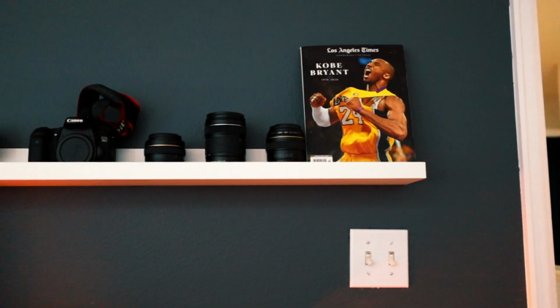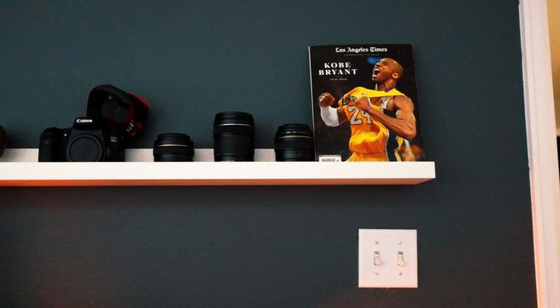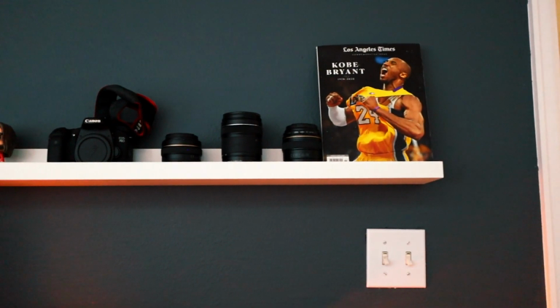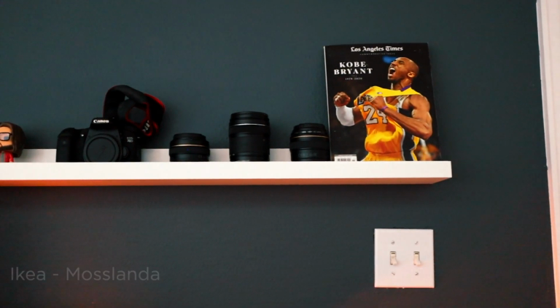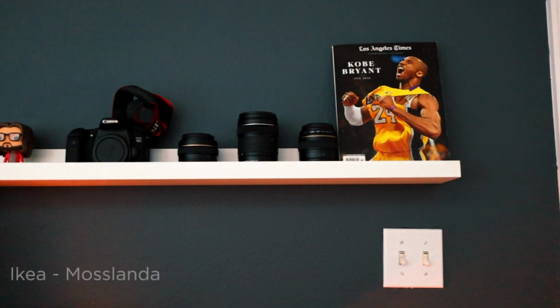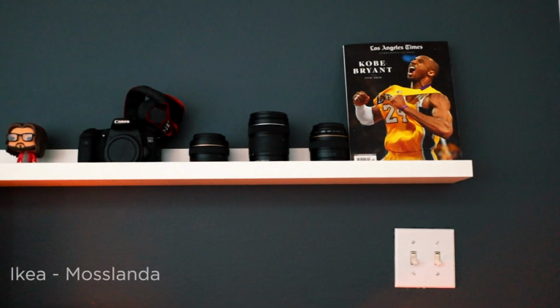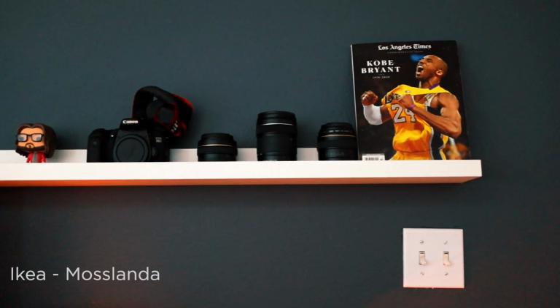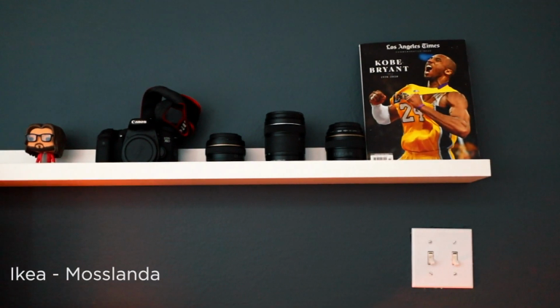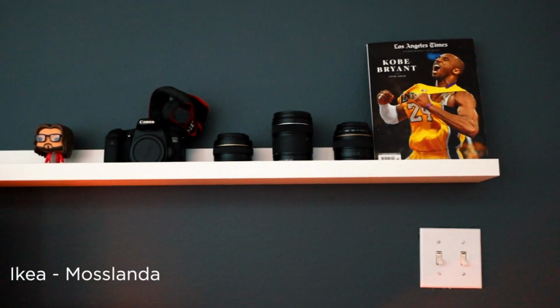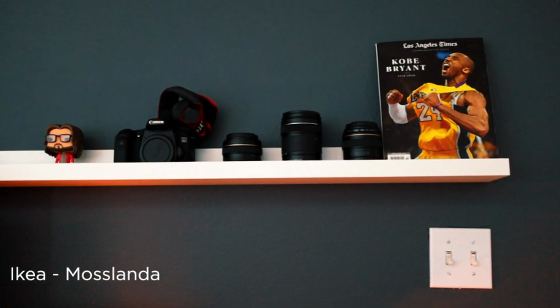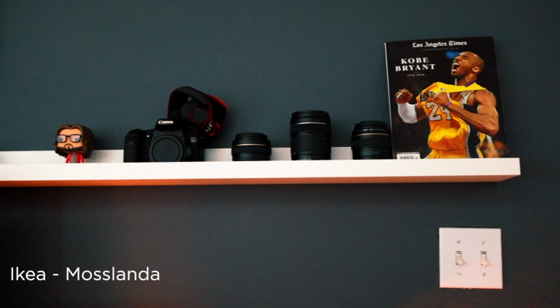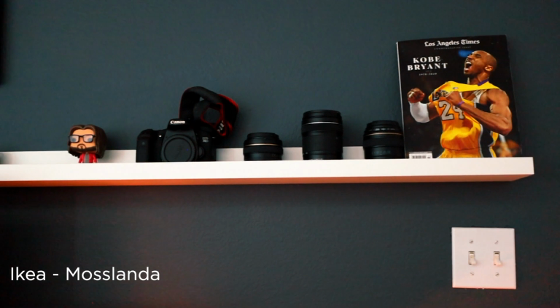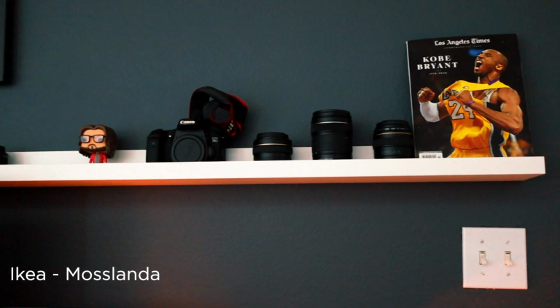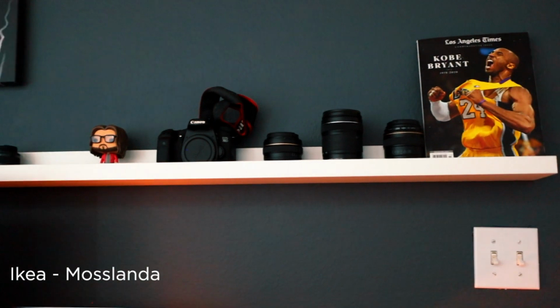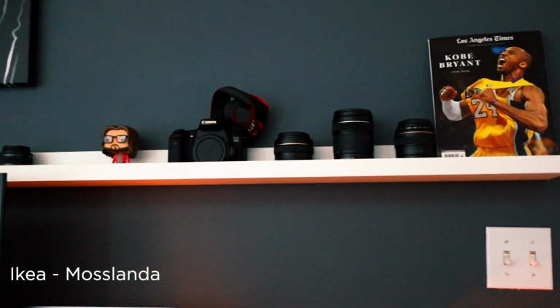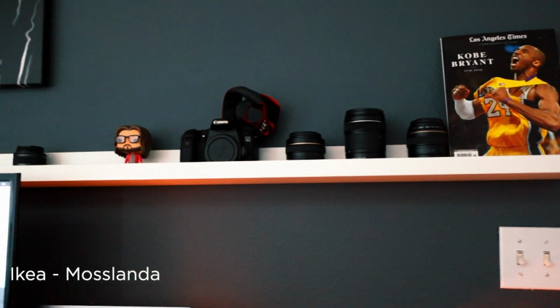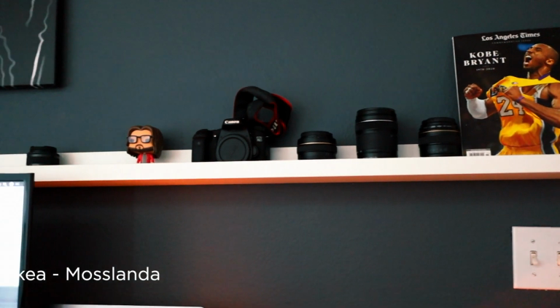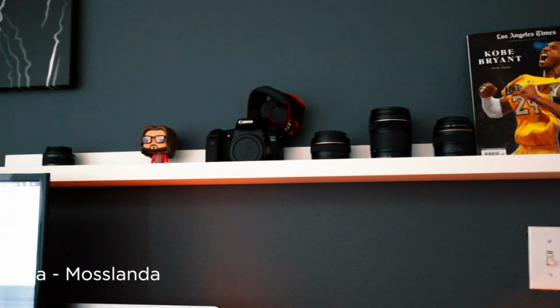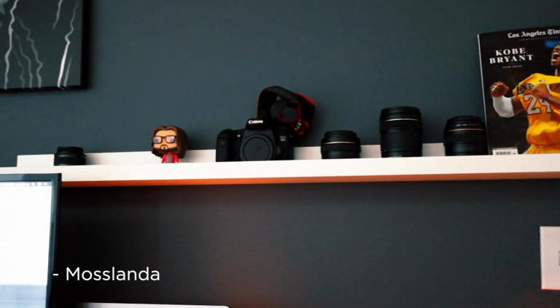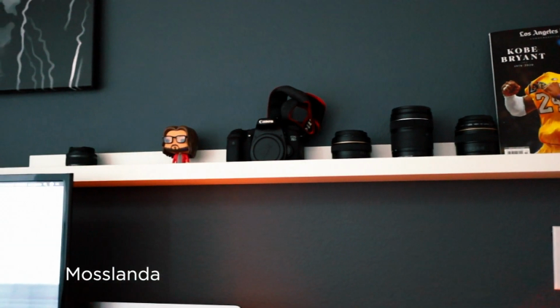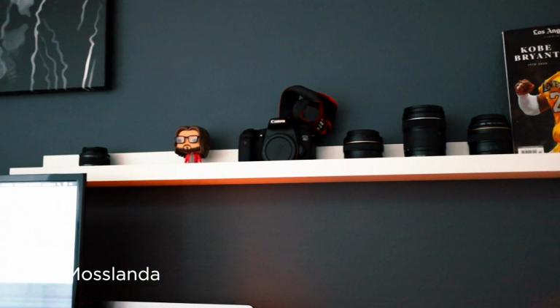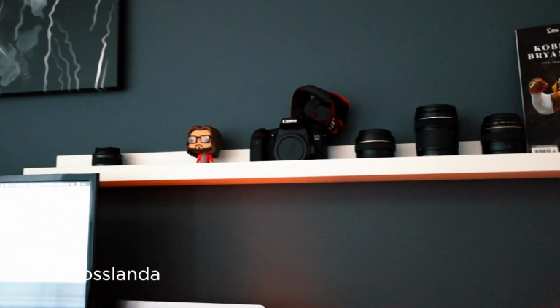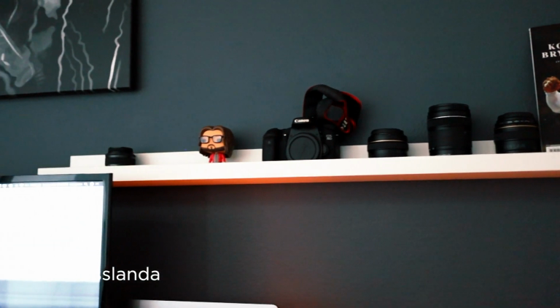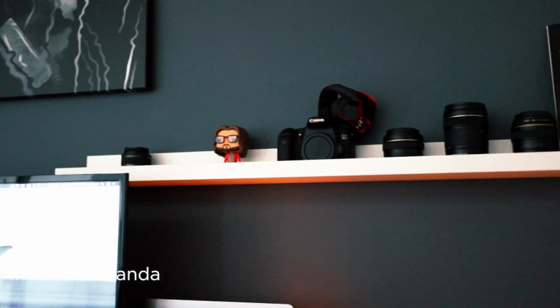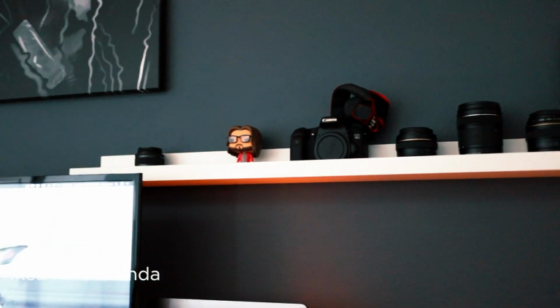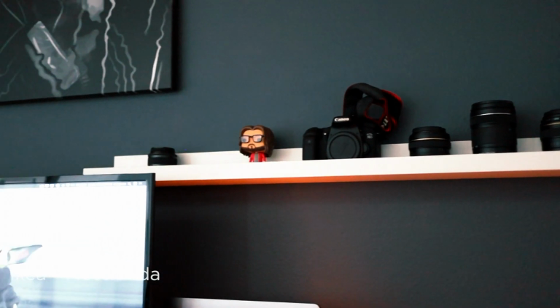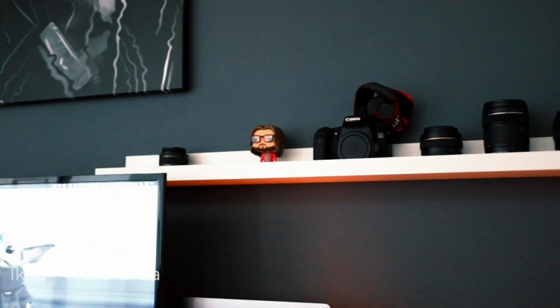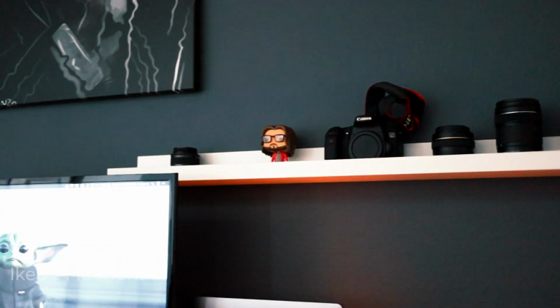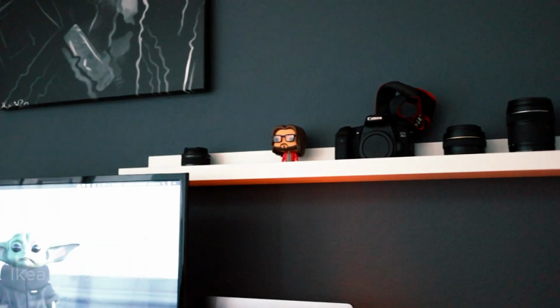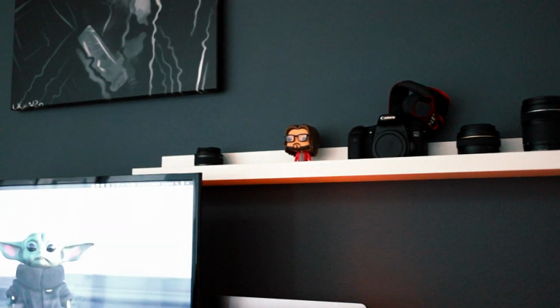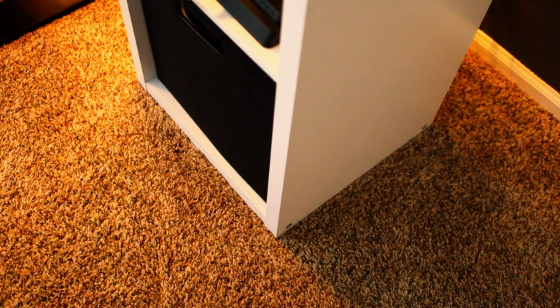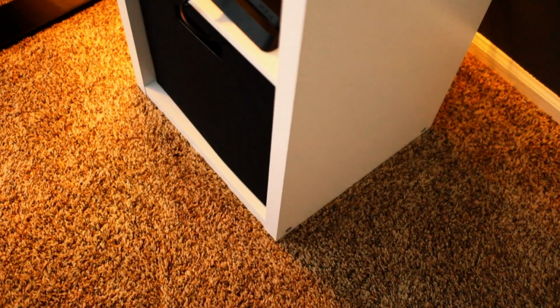For shelving and storage, I have the Mosslanda shelf by IKEA and Threshold cubes with inserts I got from Target.